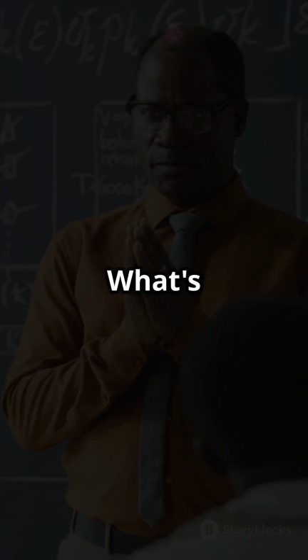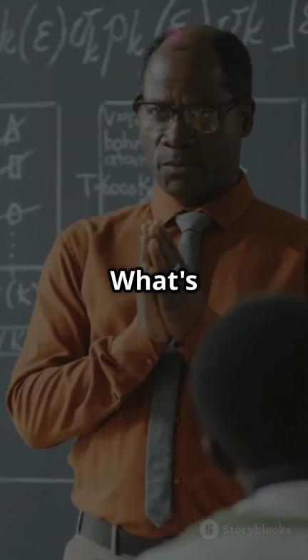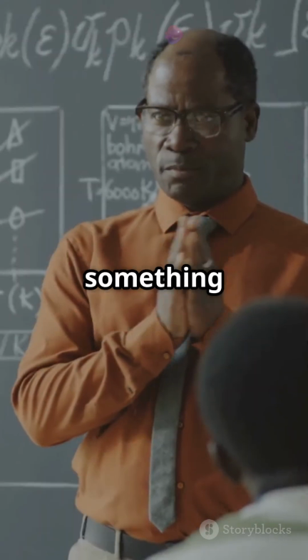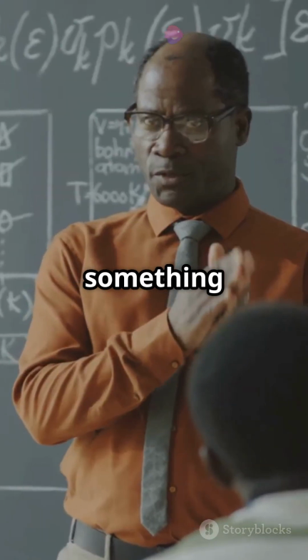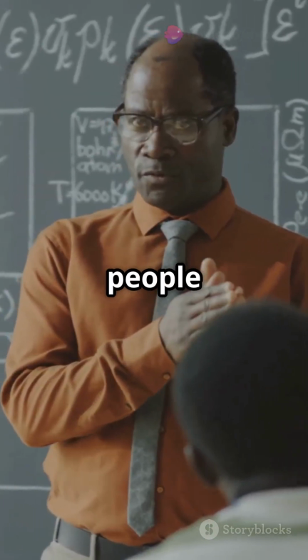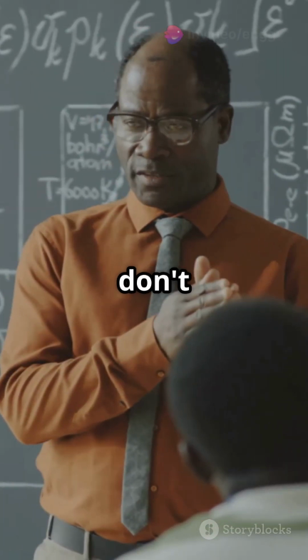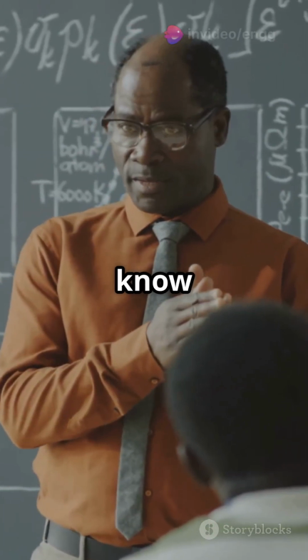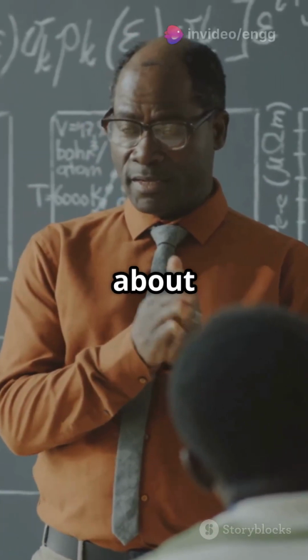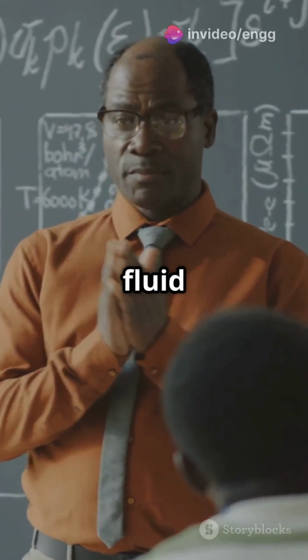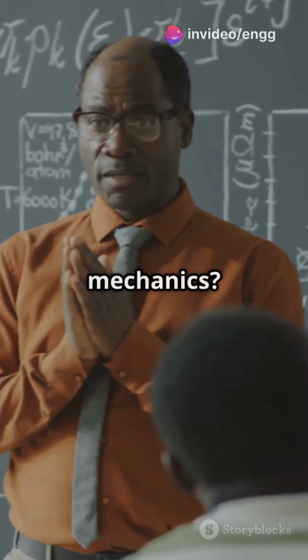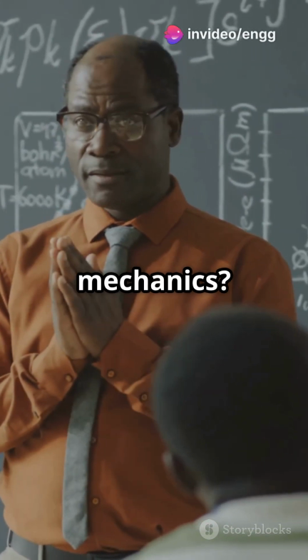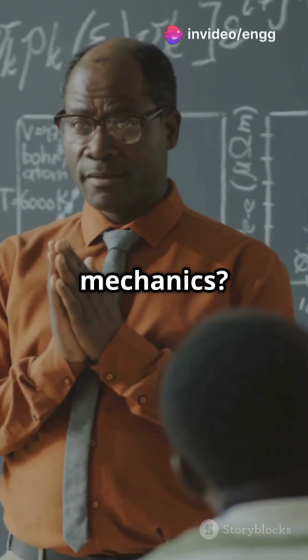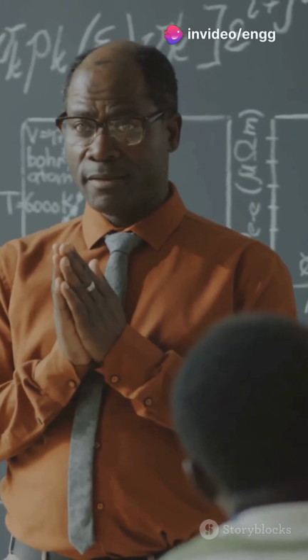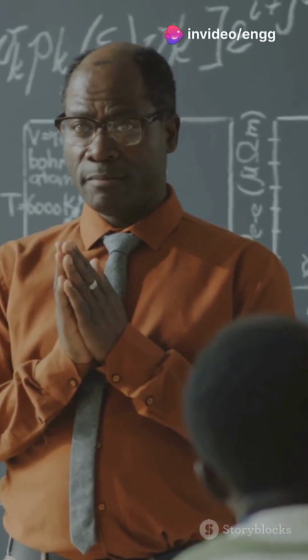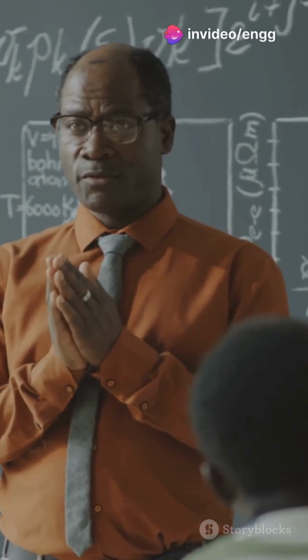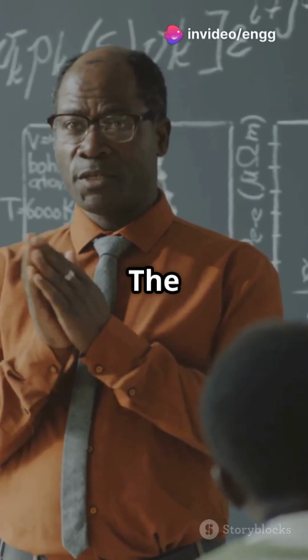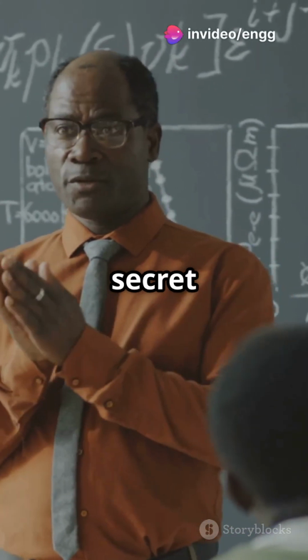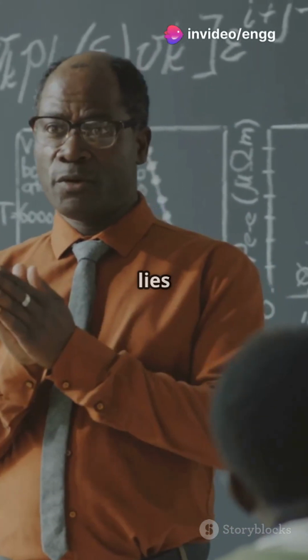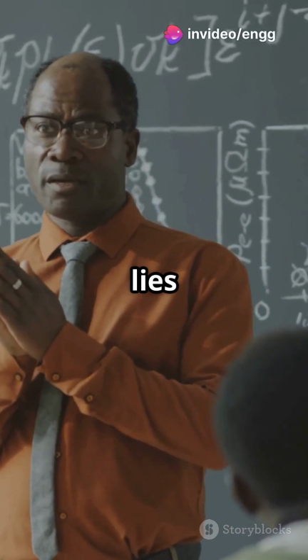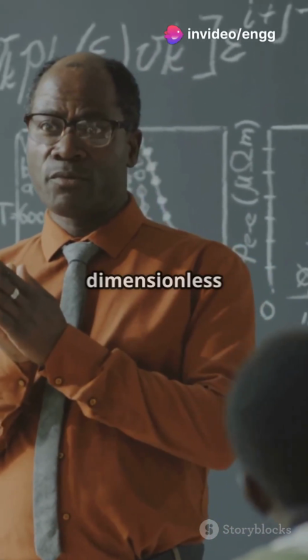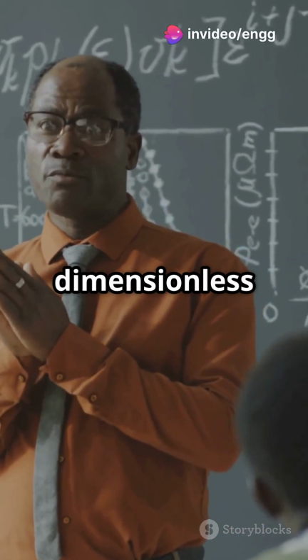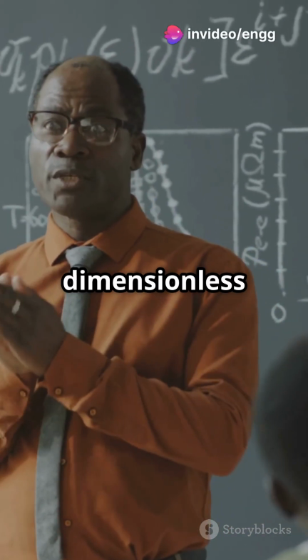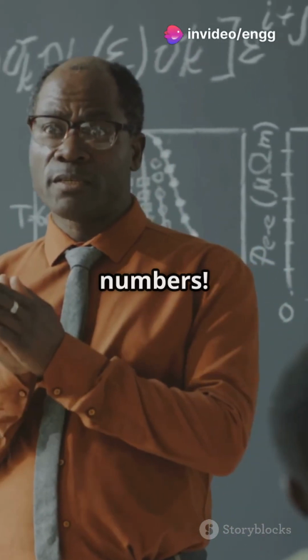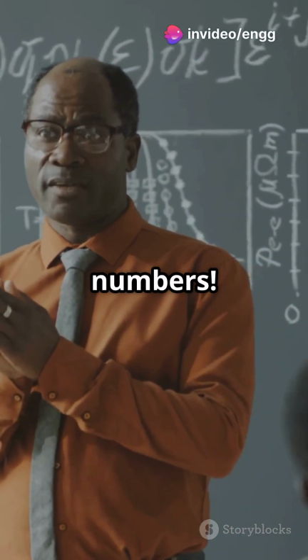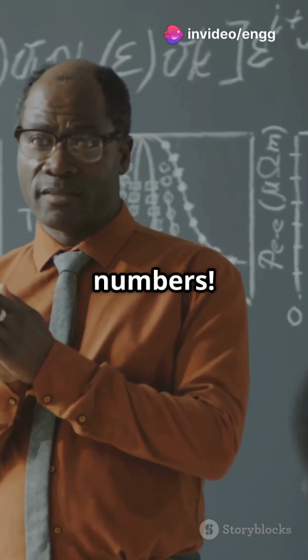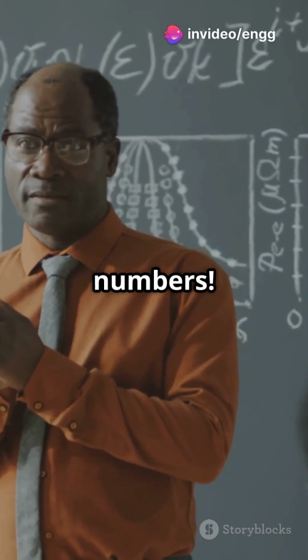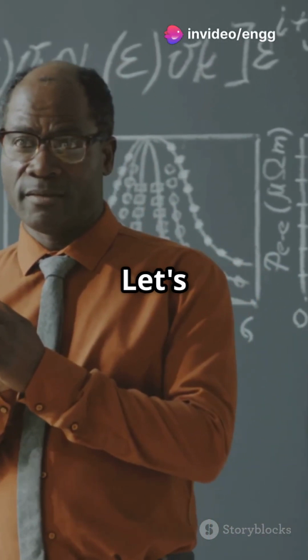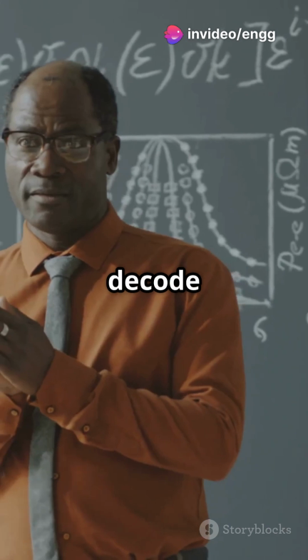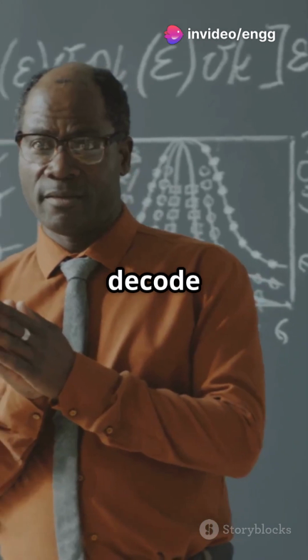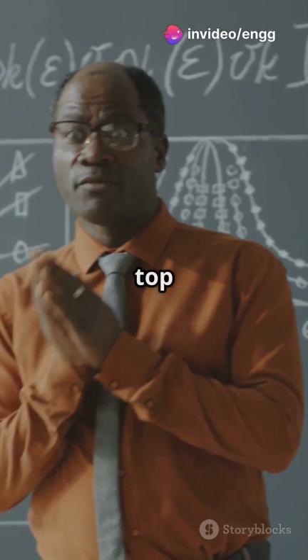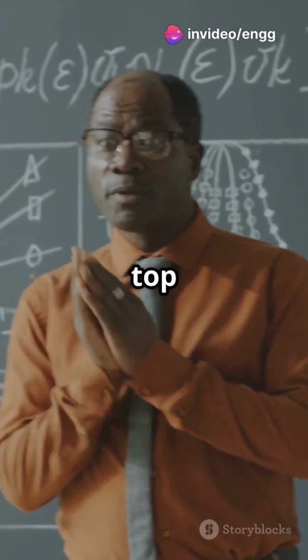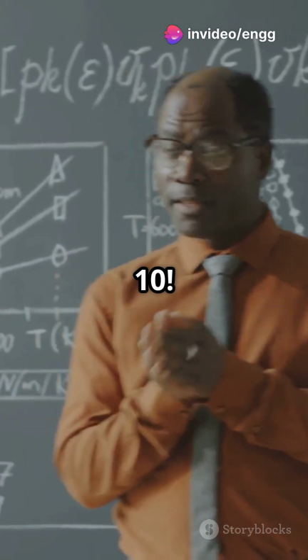What's something people don't know about fluid mechanics? The secret lies in dimensionless numbers. Let's decode the top 10.